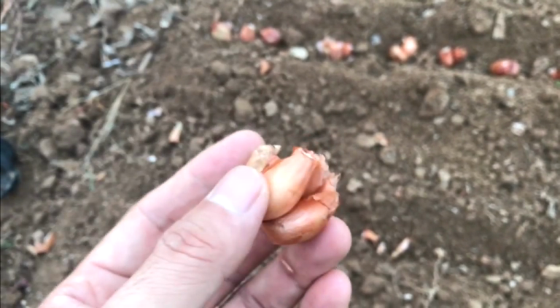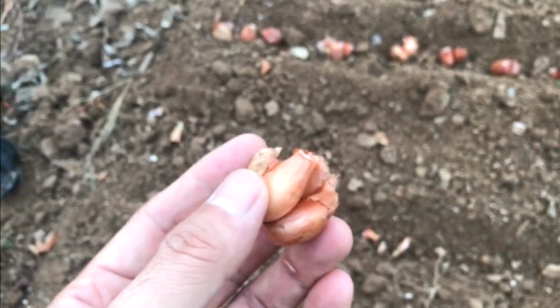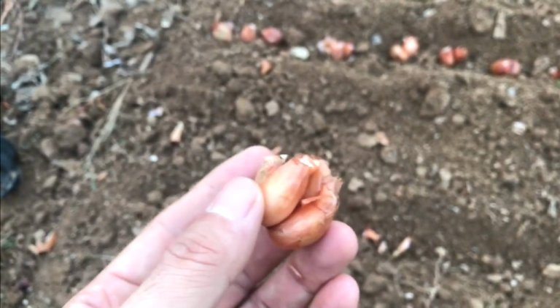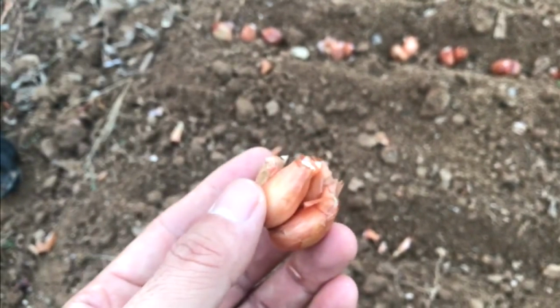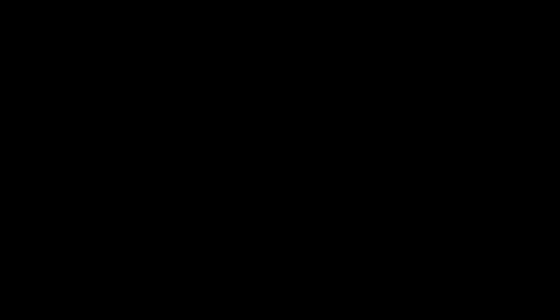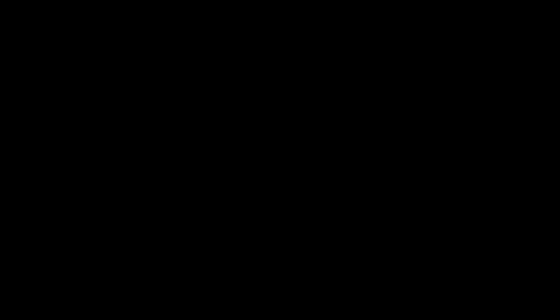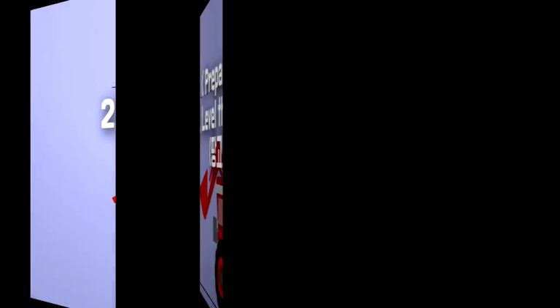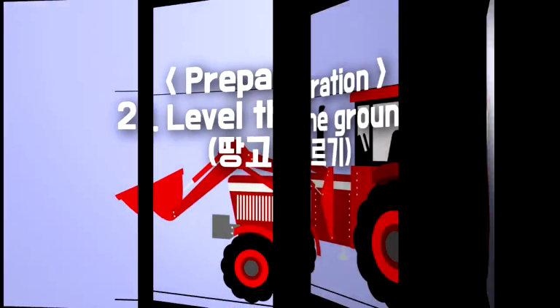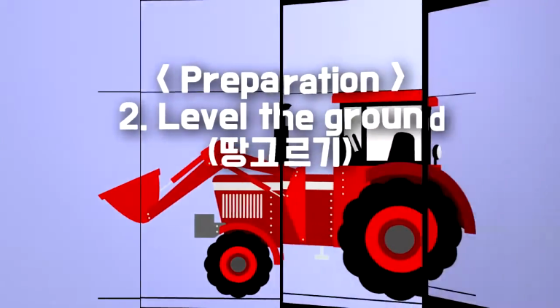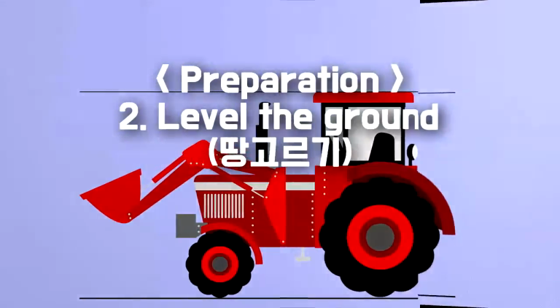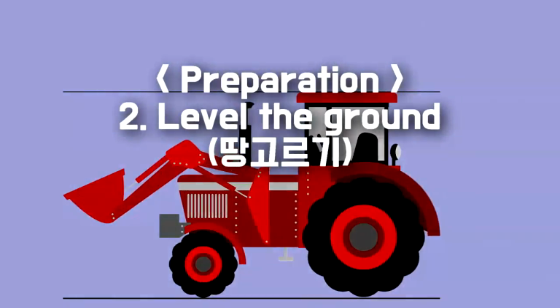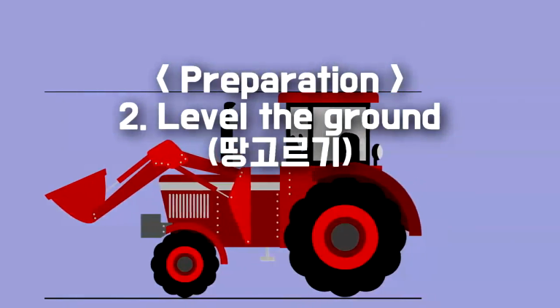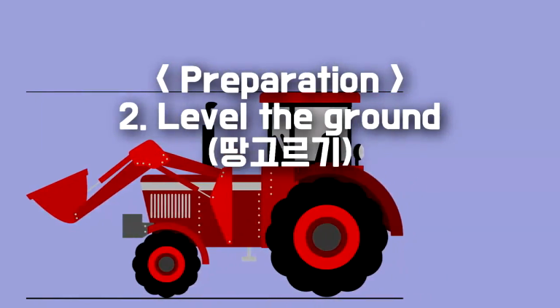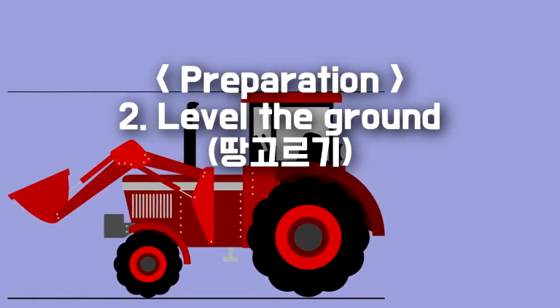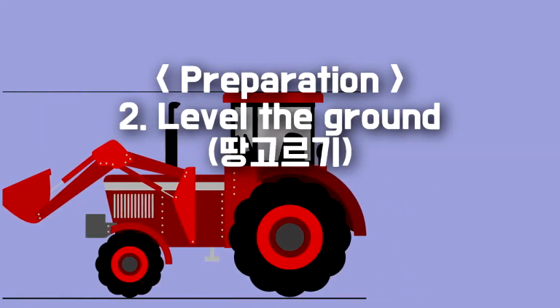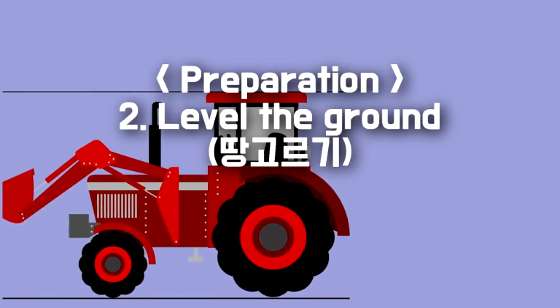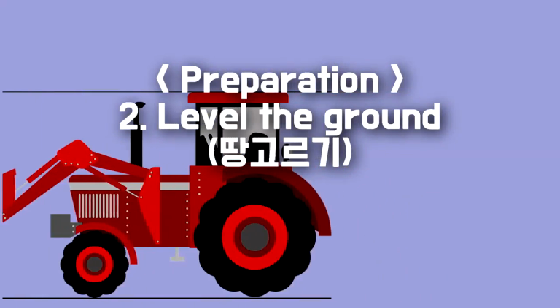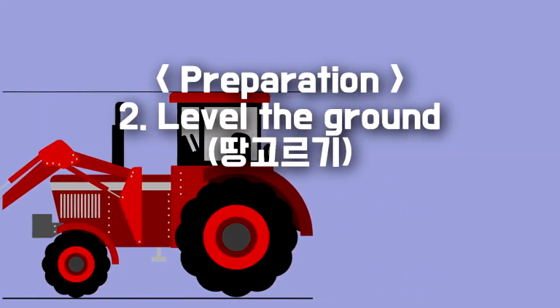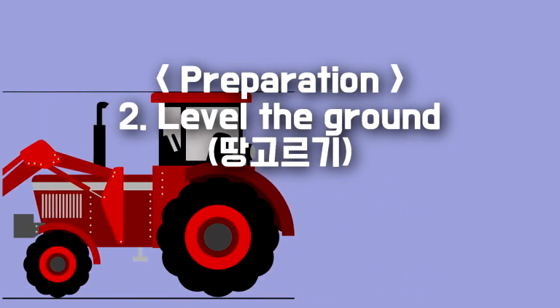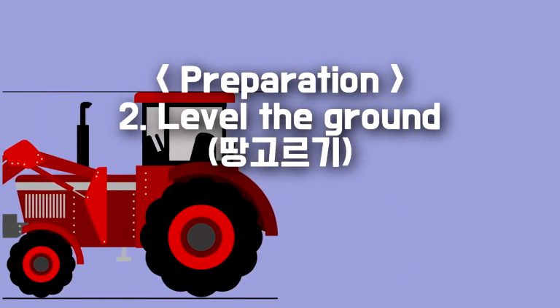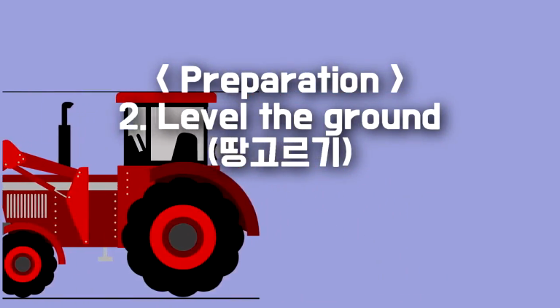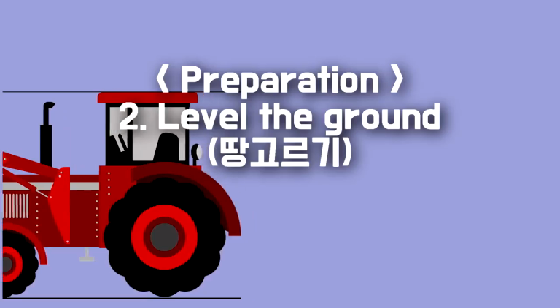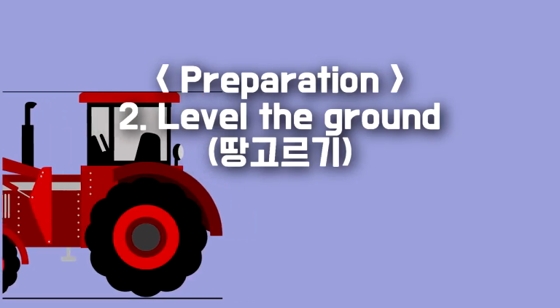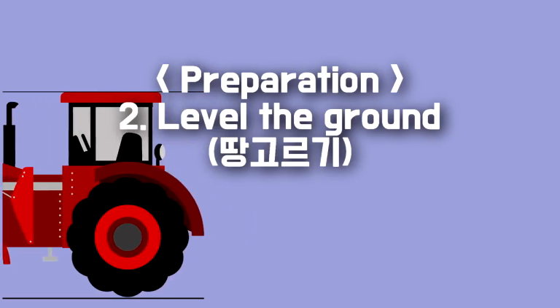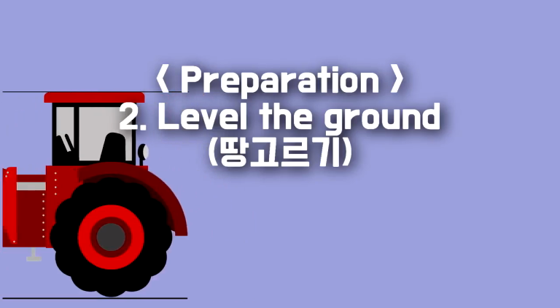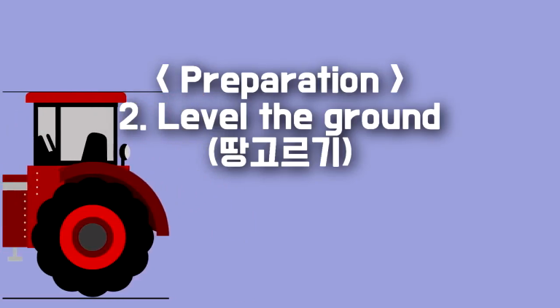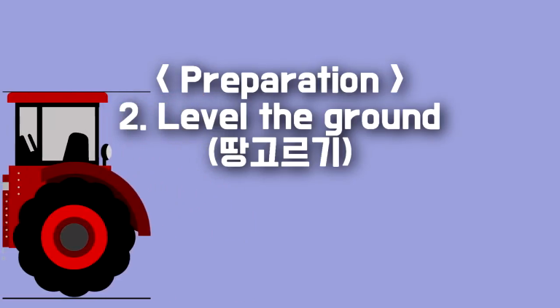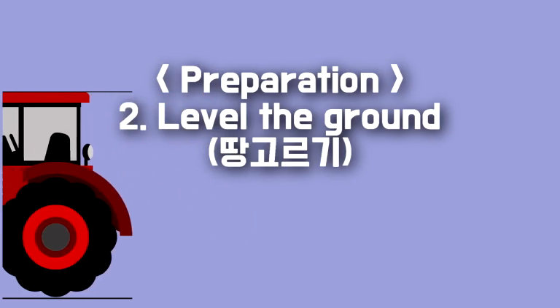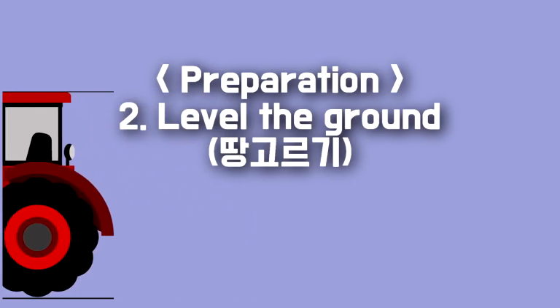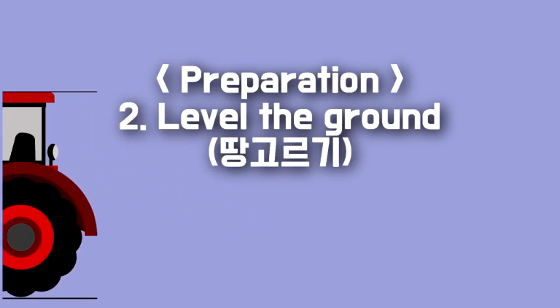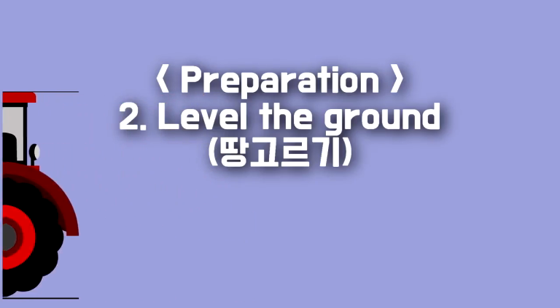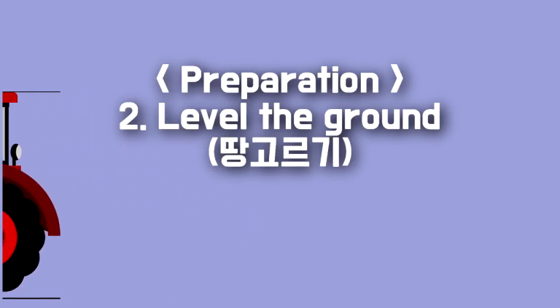The second preparation: level the ground for seeding.